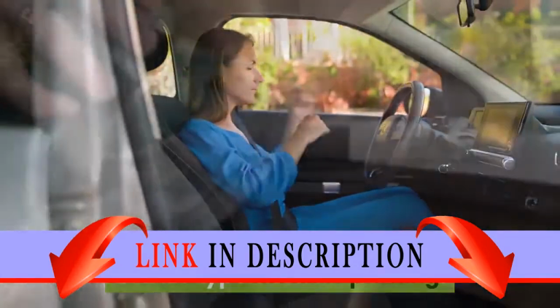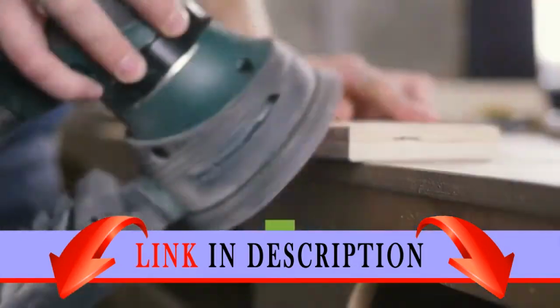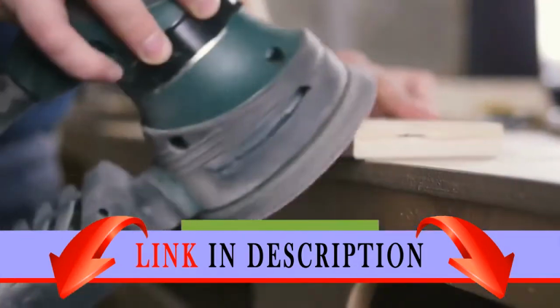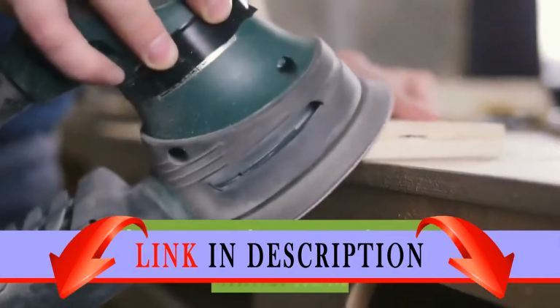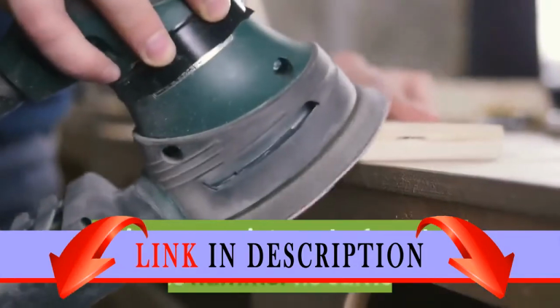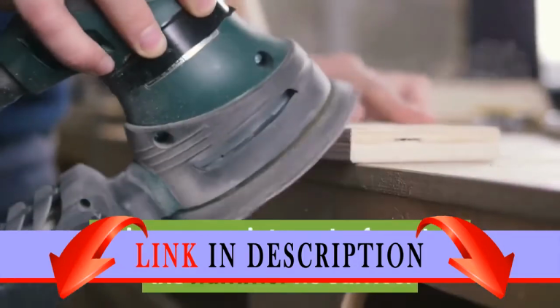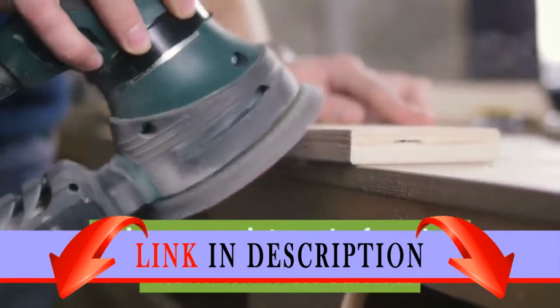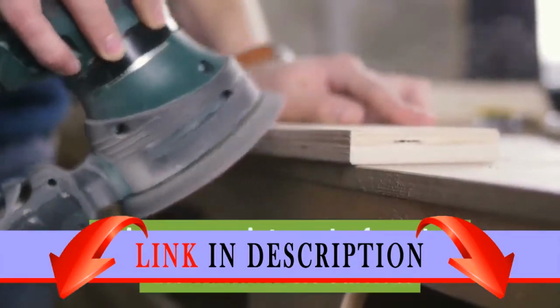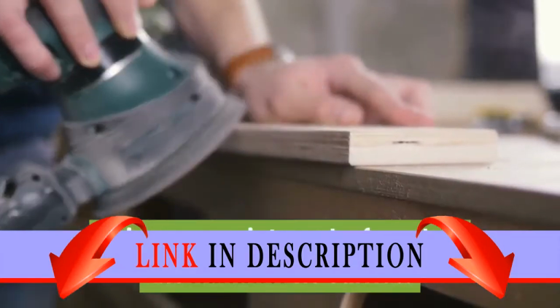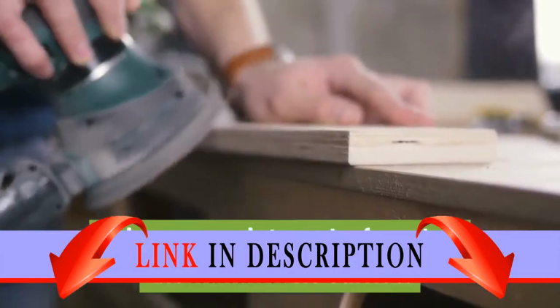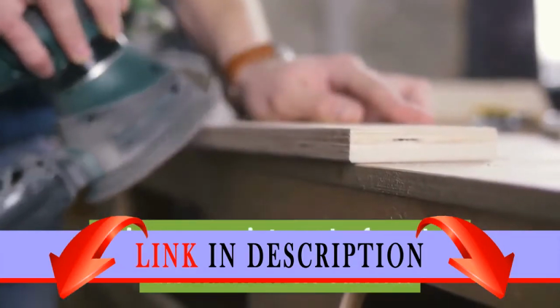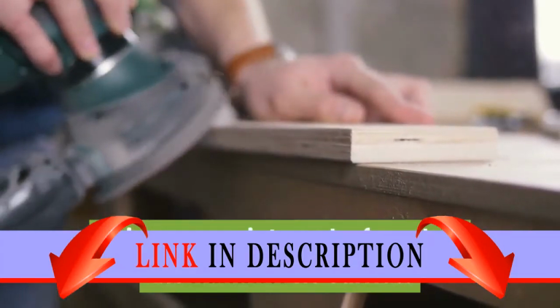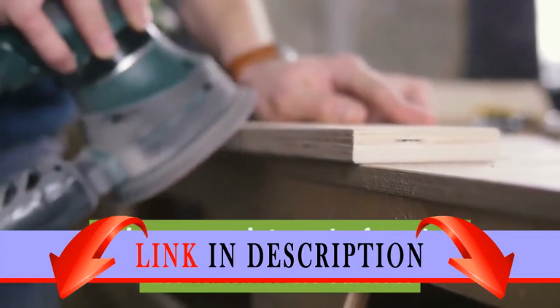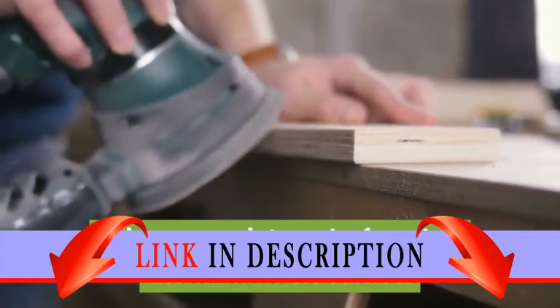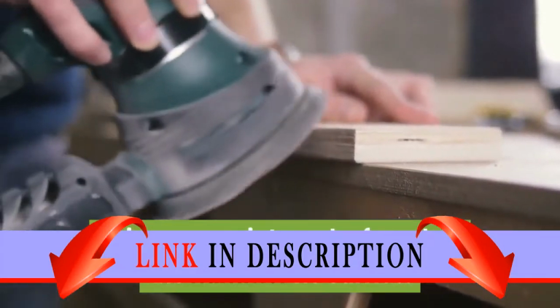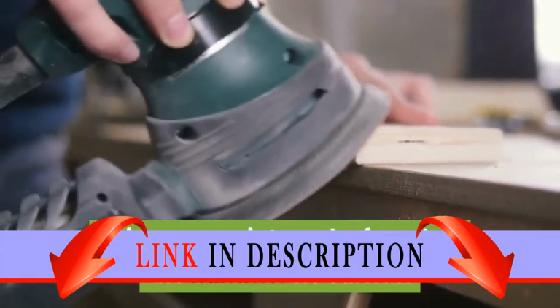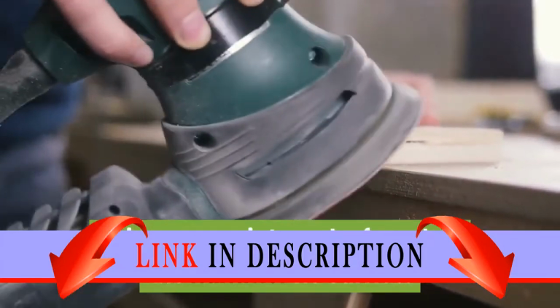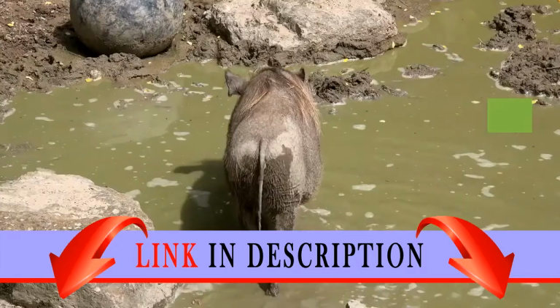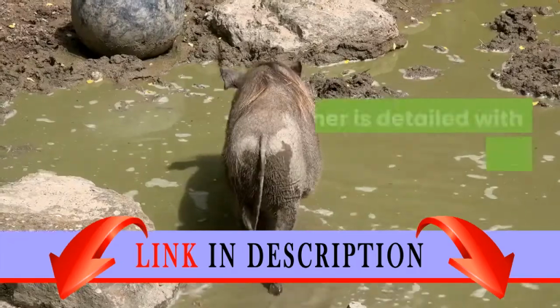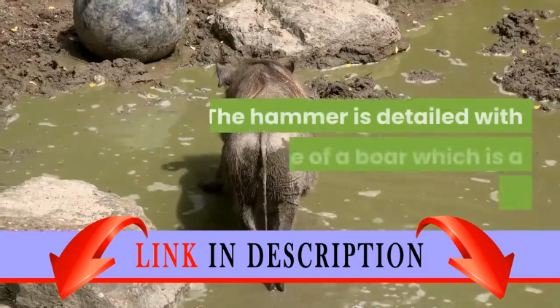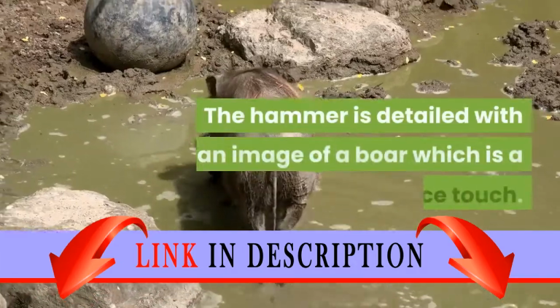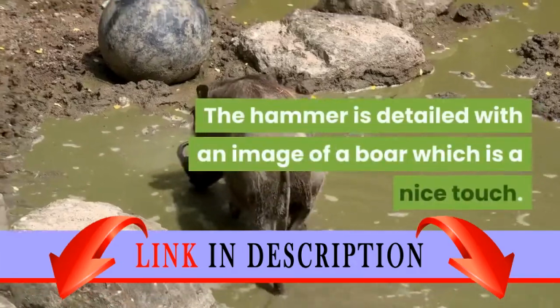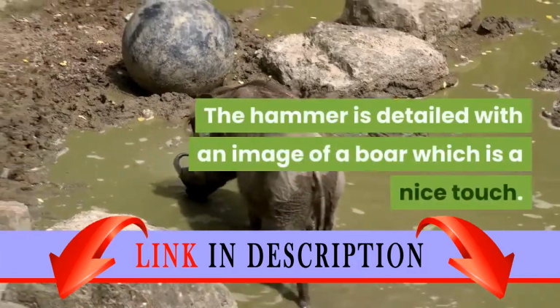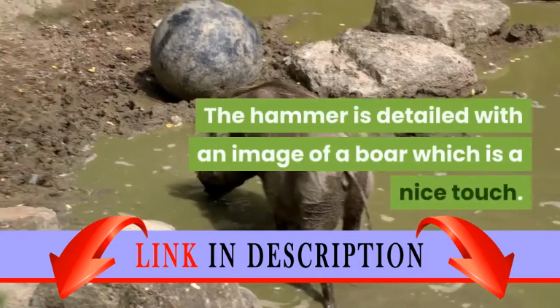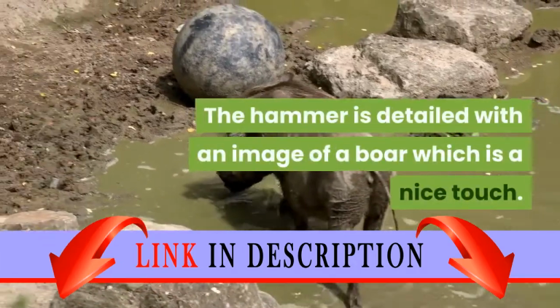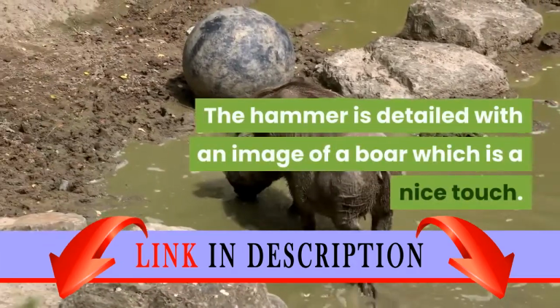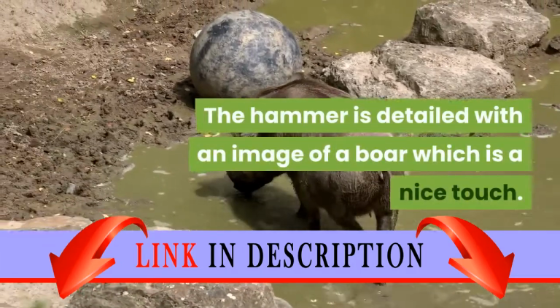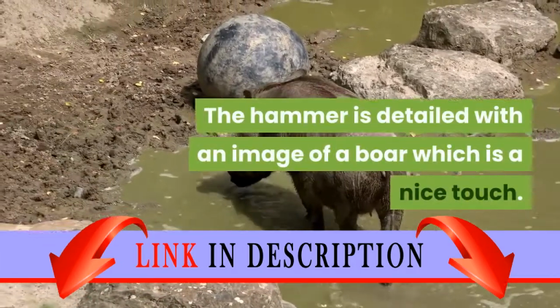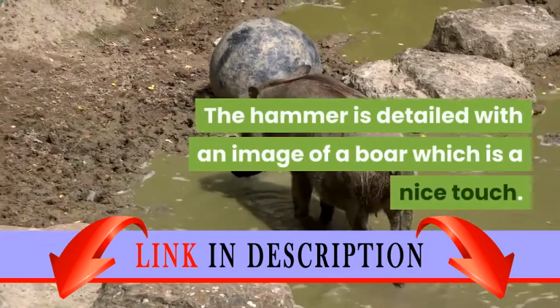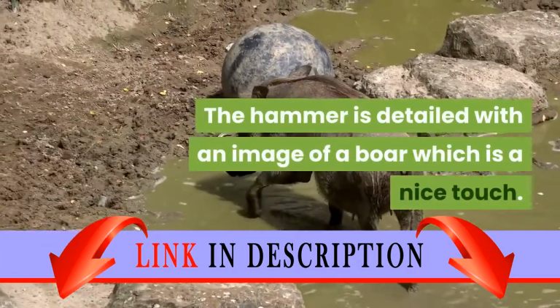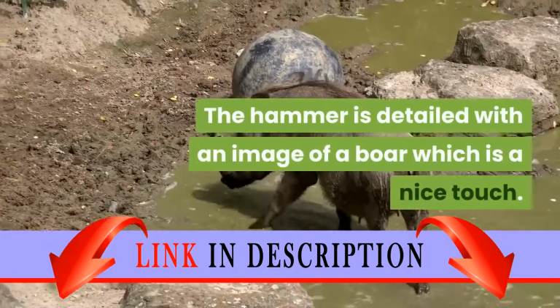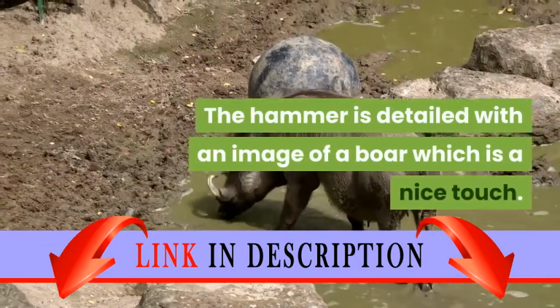This same paint can be found on the hammer he carries. The hammer is detailed with an image of a boar, which is a nice touch.